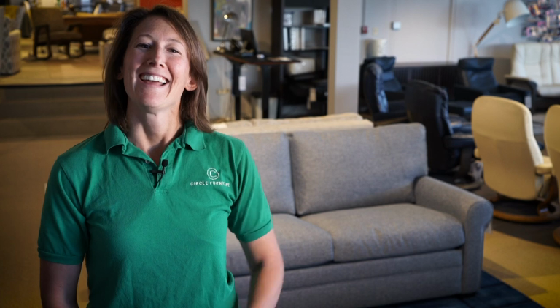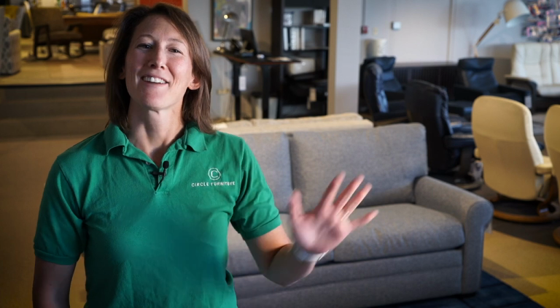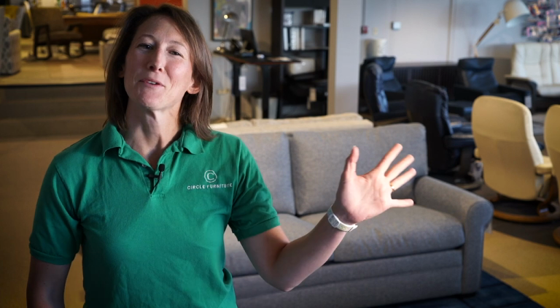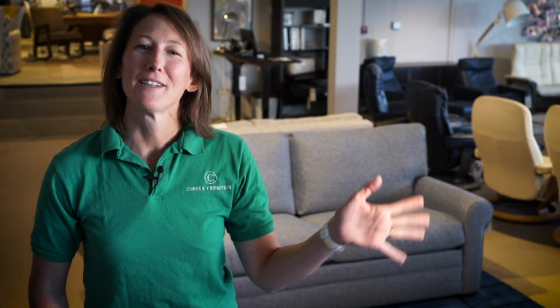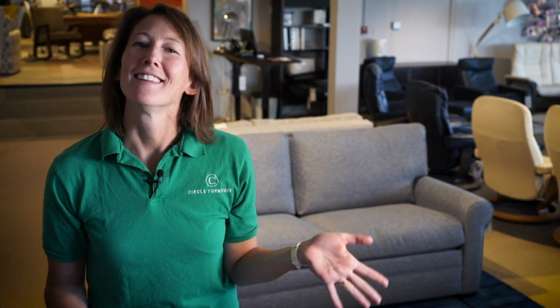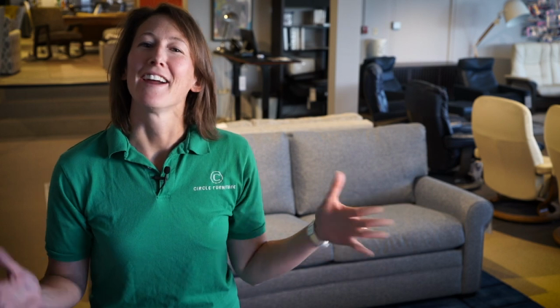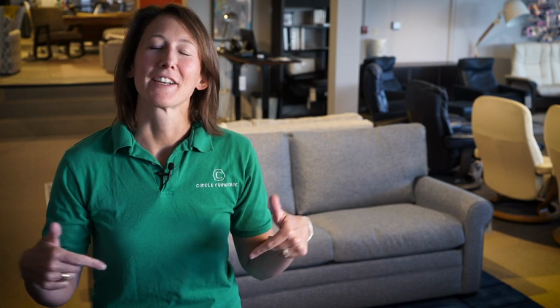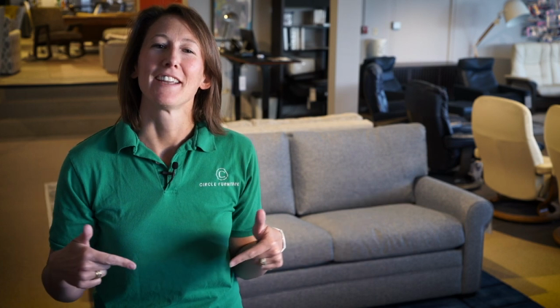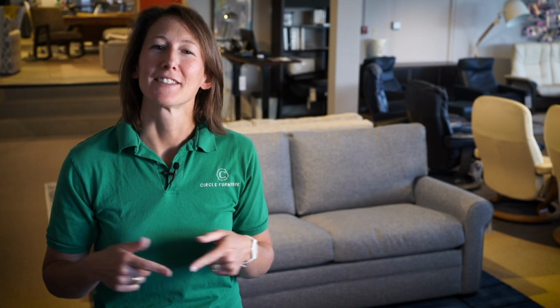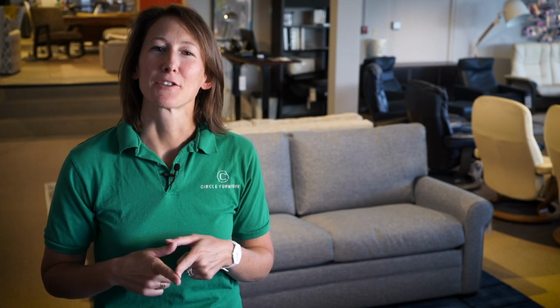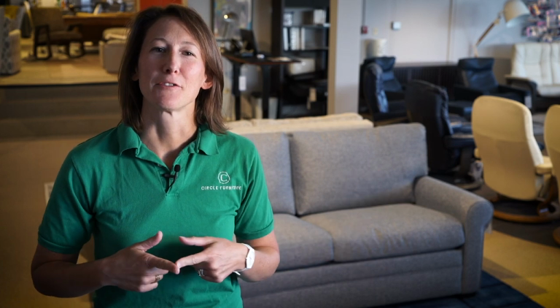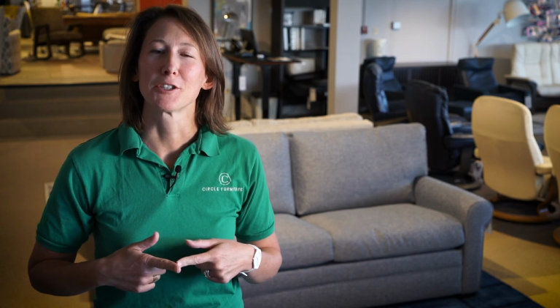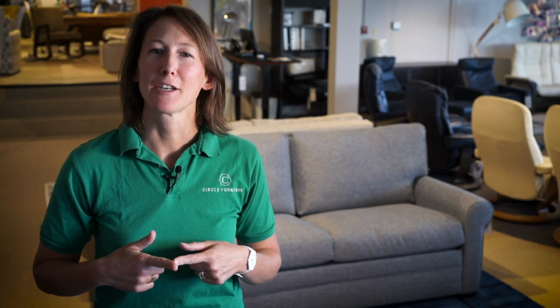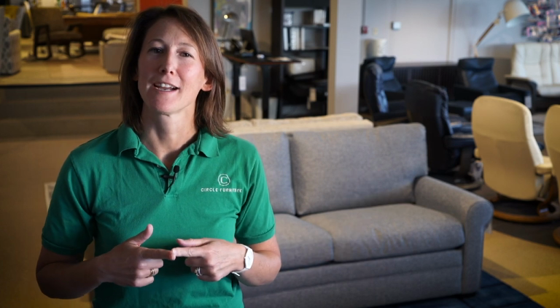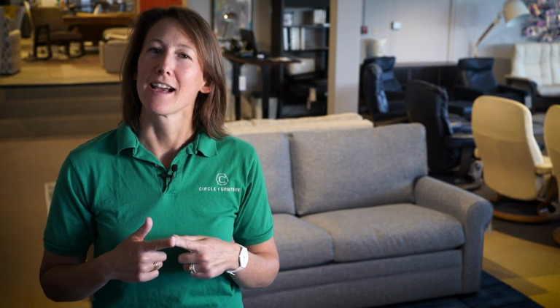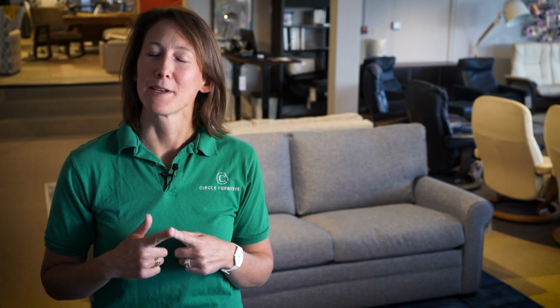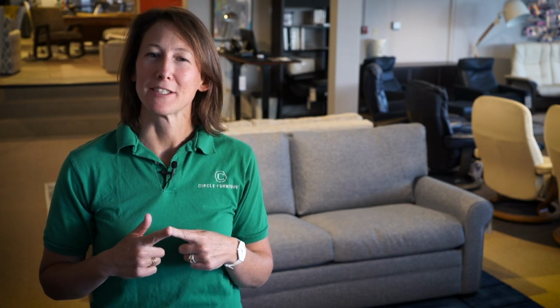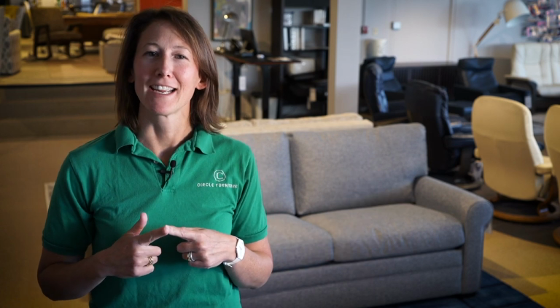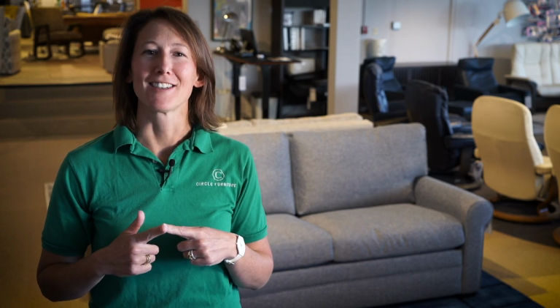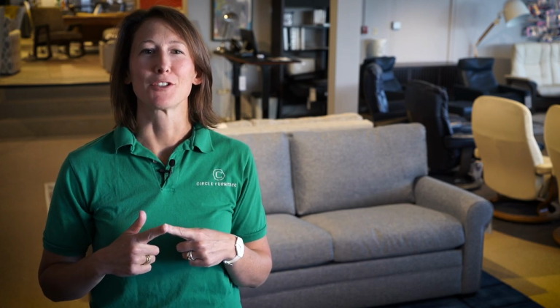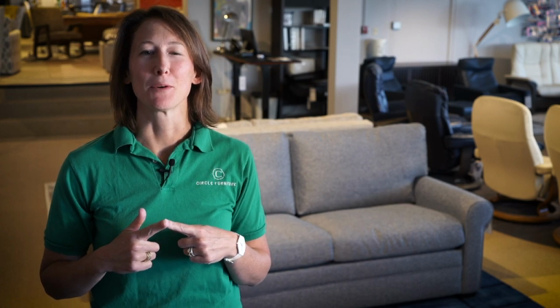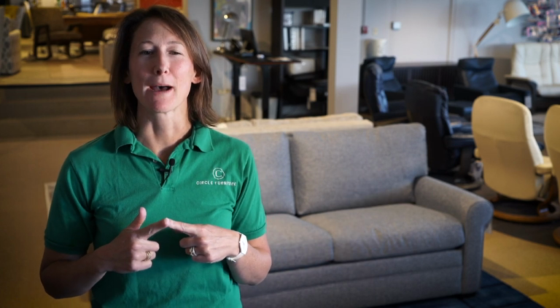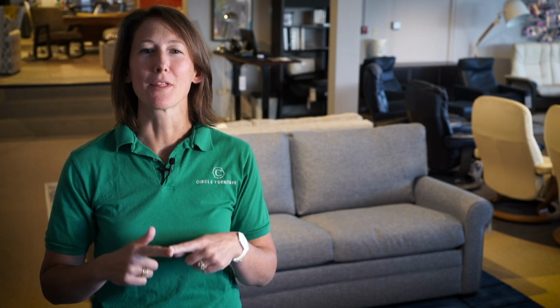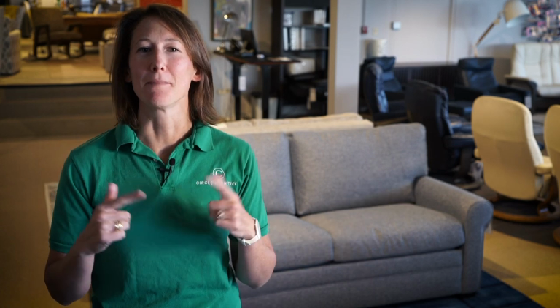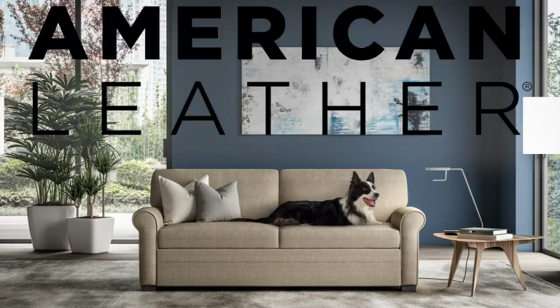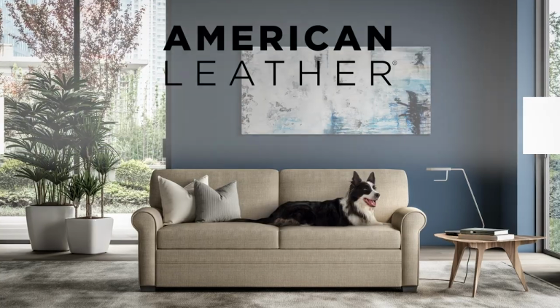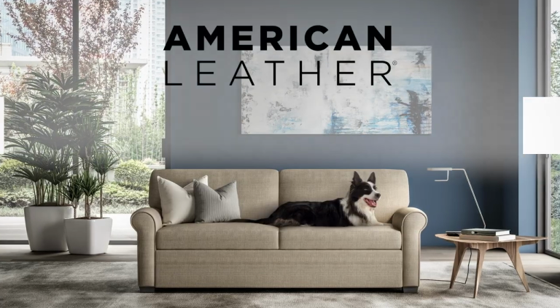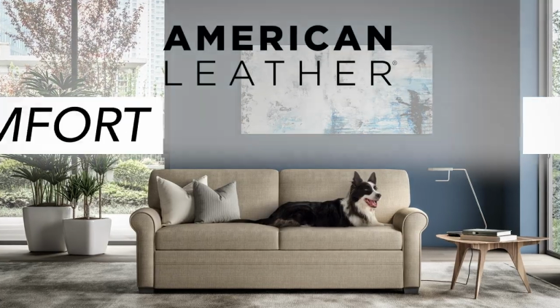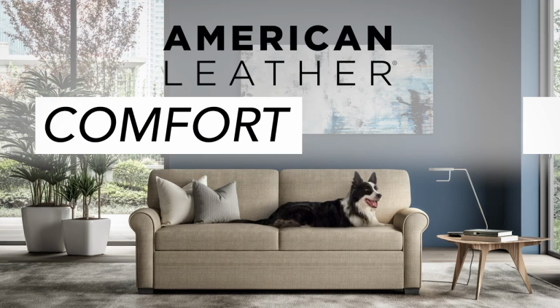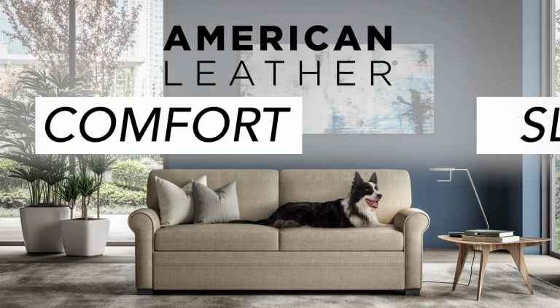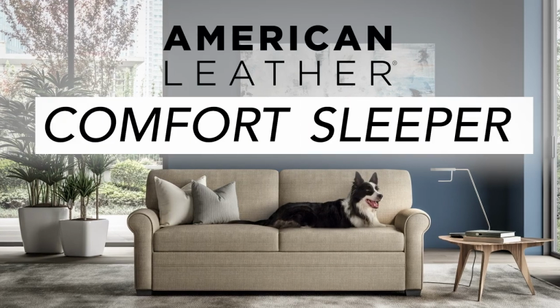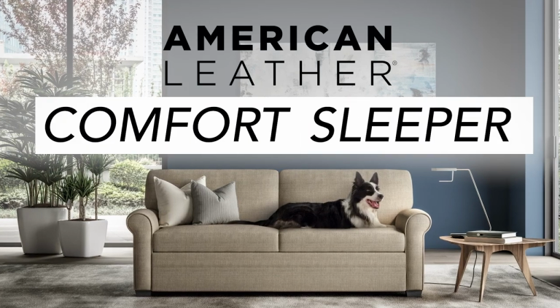Hey everyone, Erica here at Circle Furniture, and I'm here today to talk to you about the American Leather Comfort Sleeper.